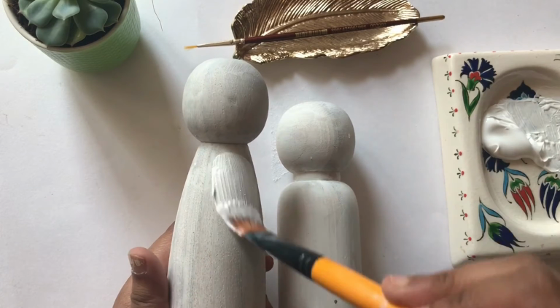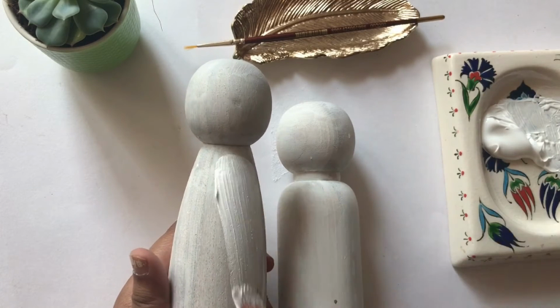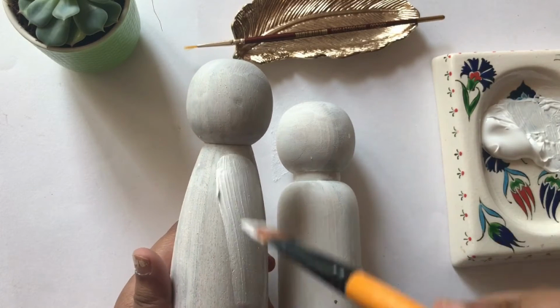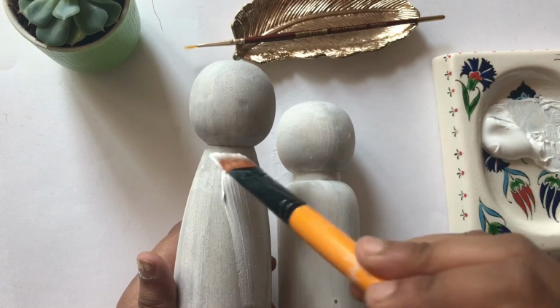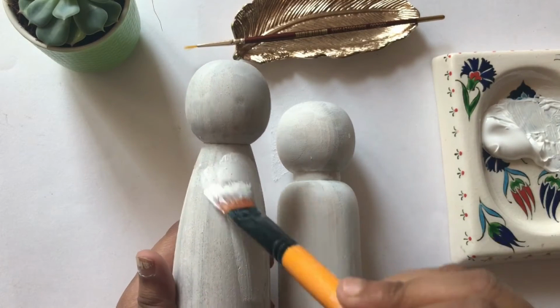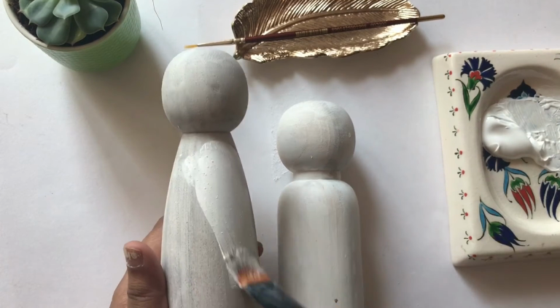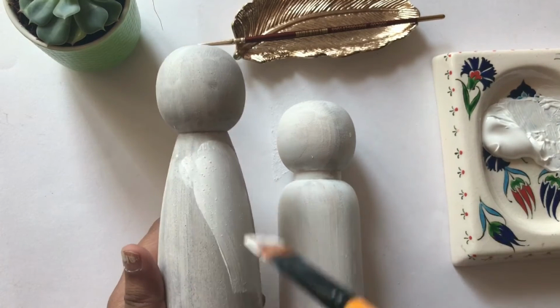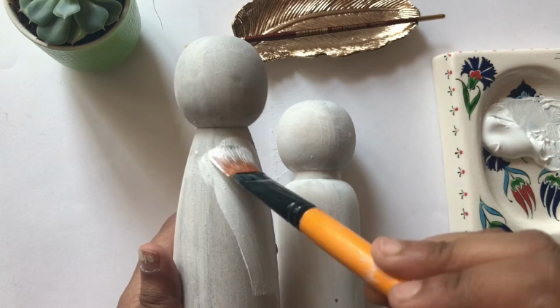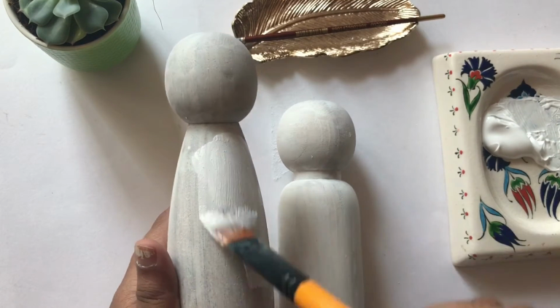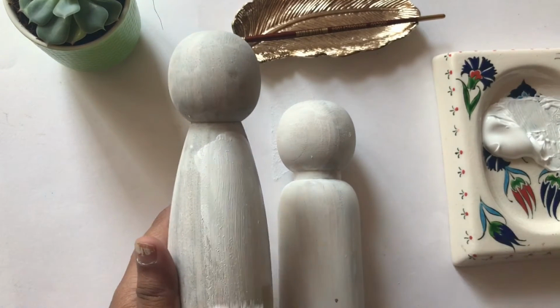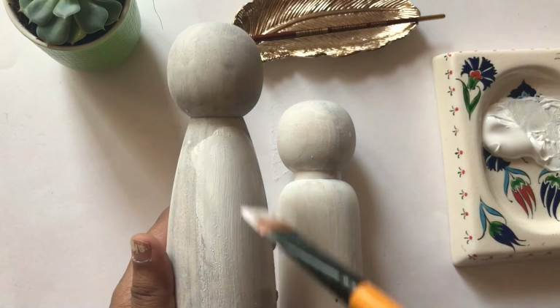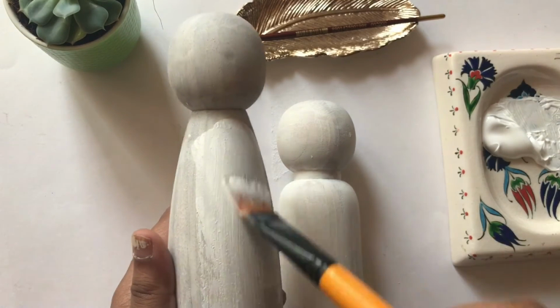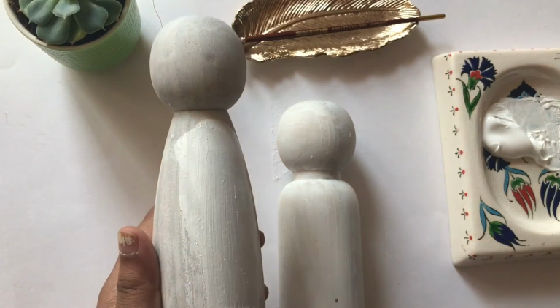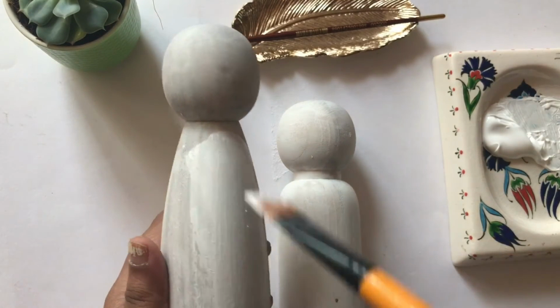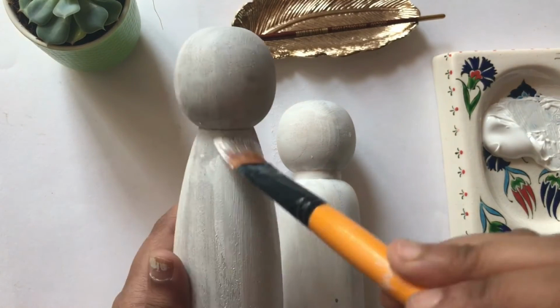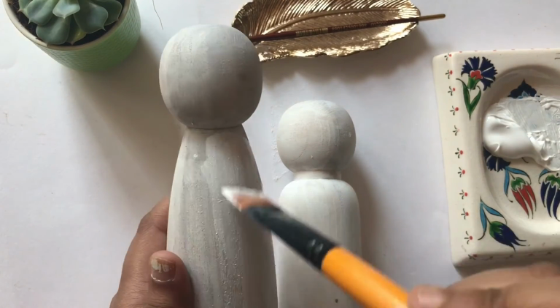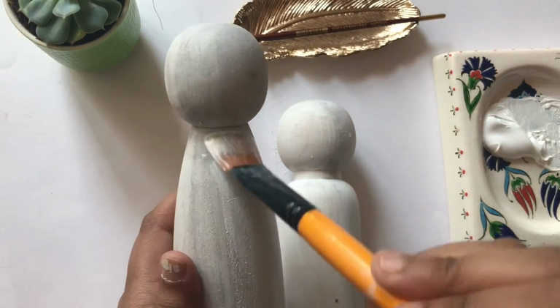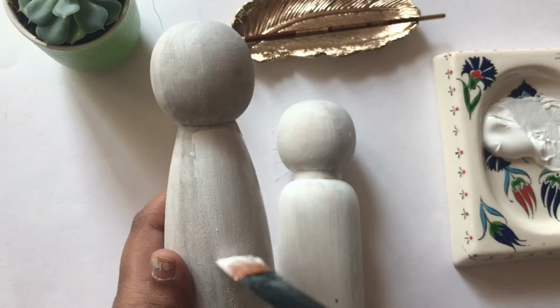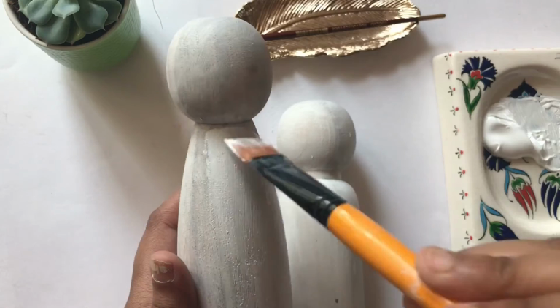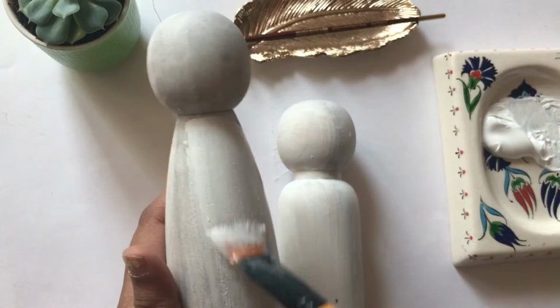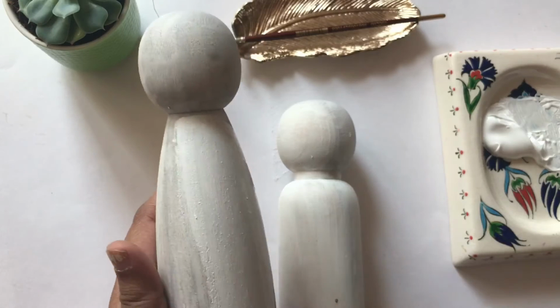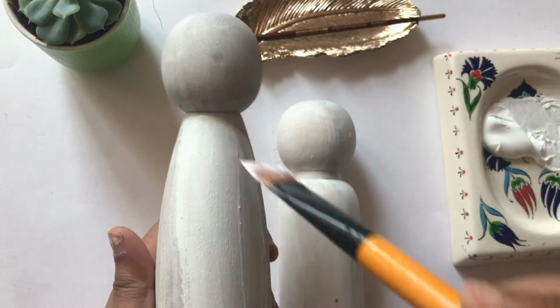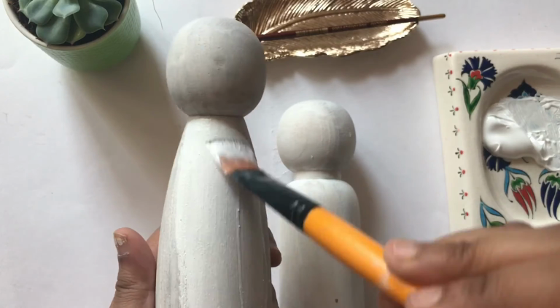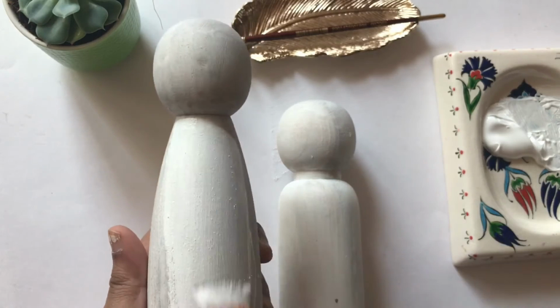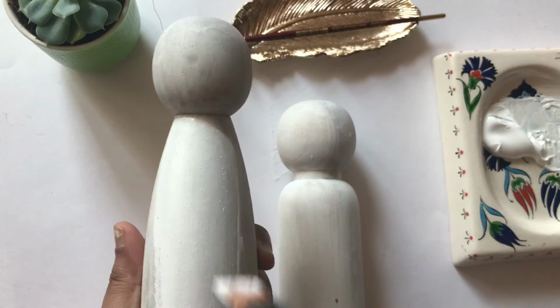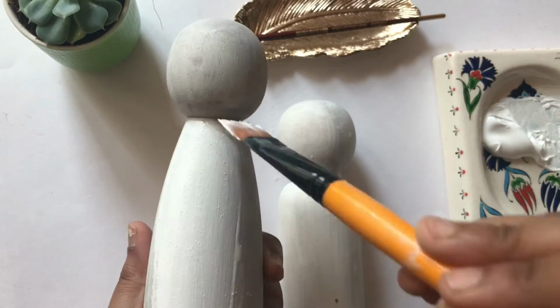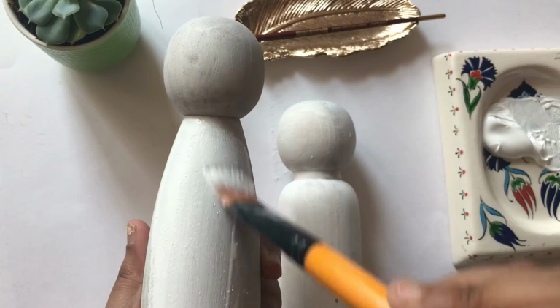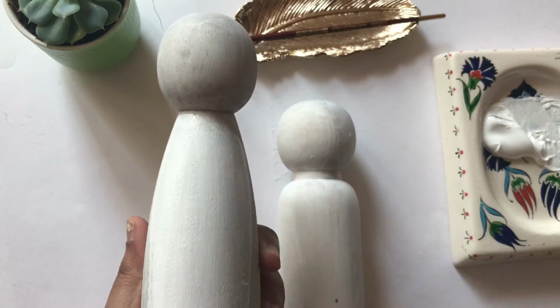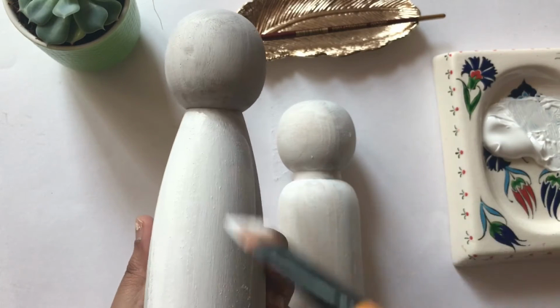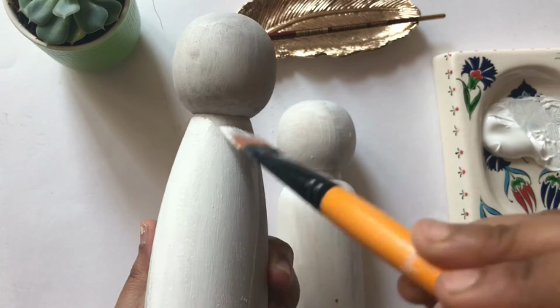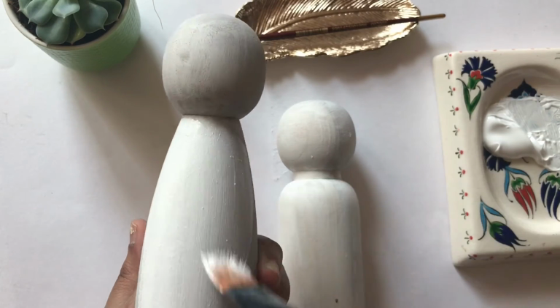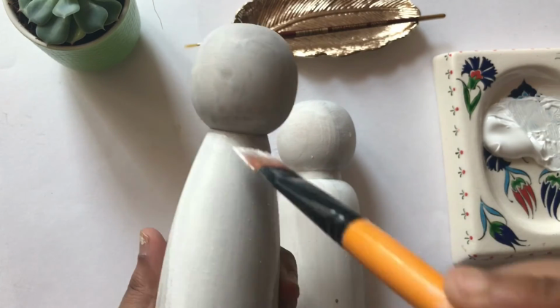Now that the surface is smooth and clean, I've applied a single coat of white acrylic paint.